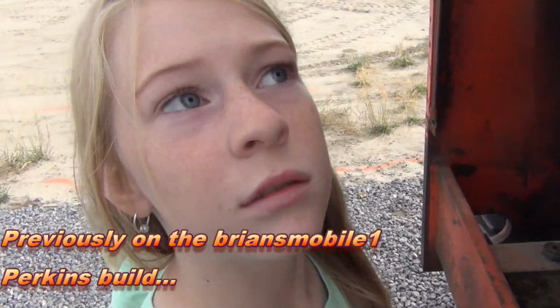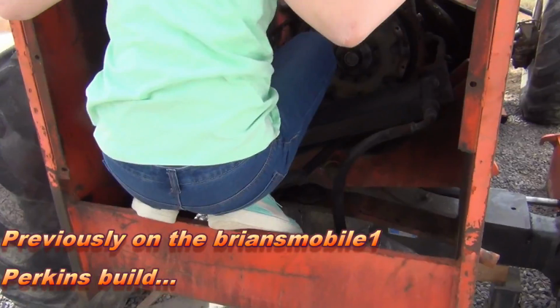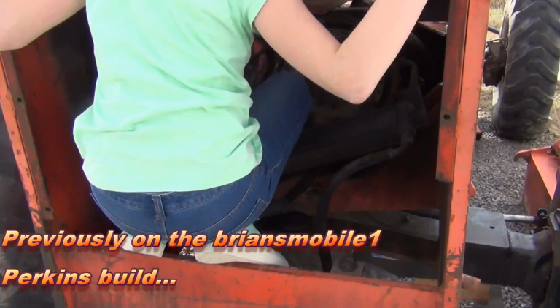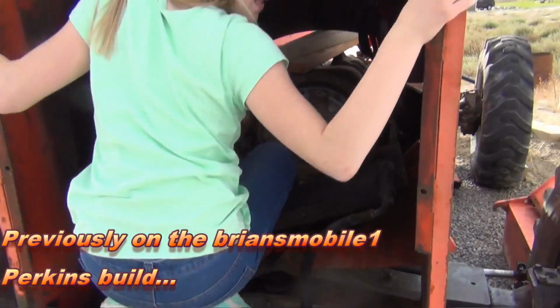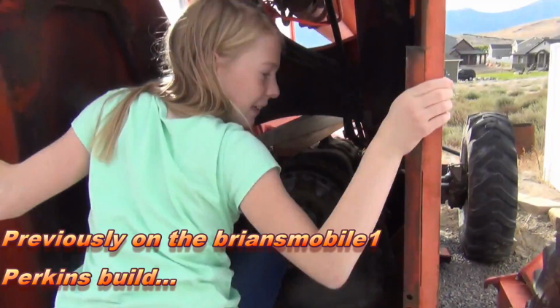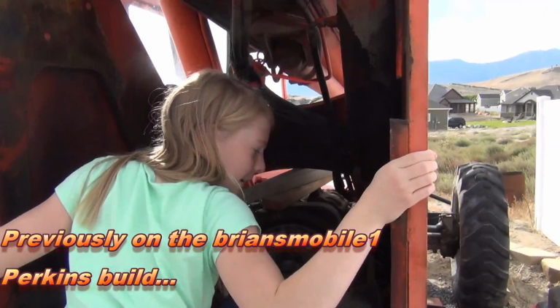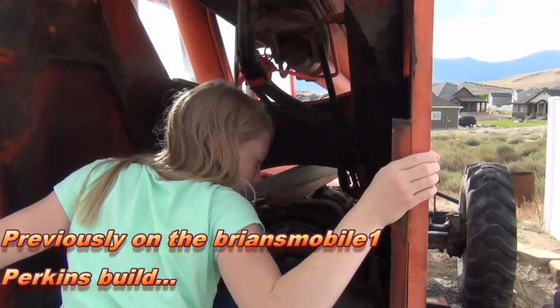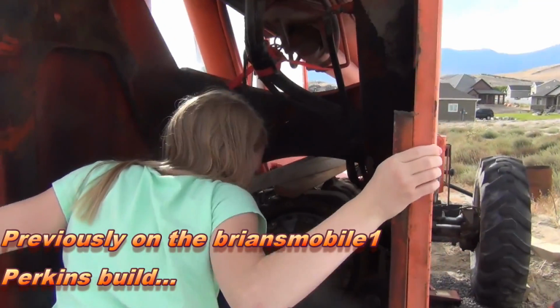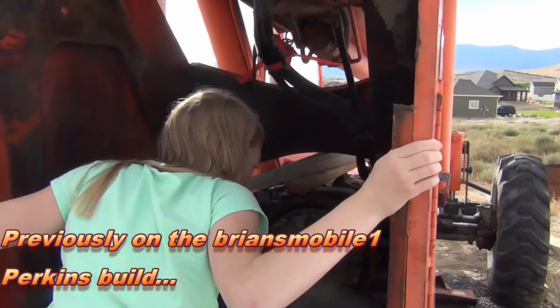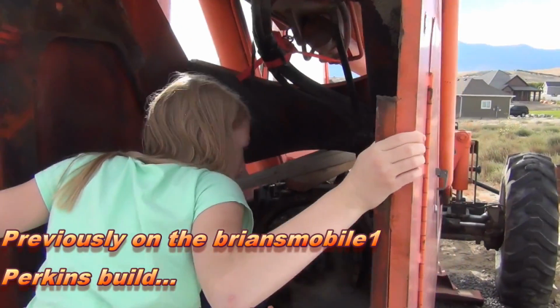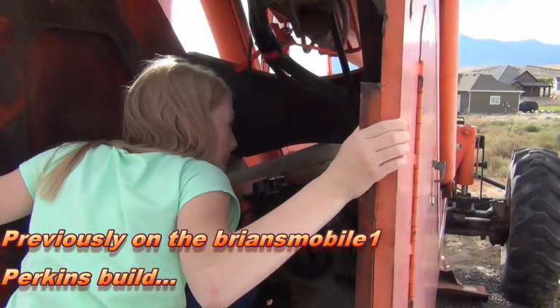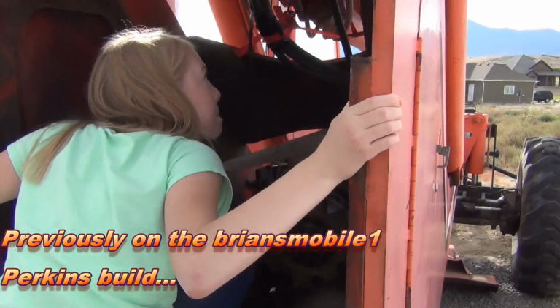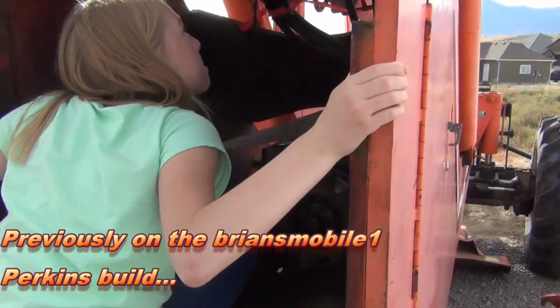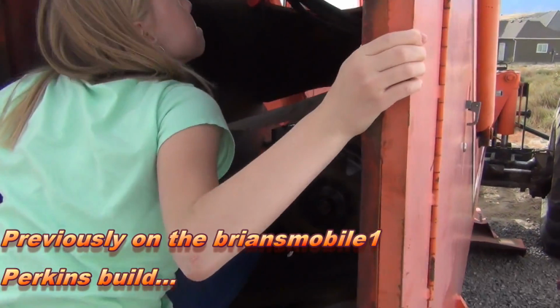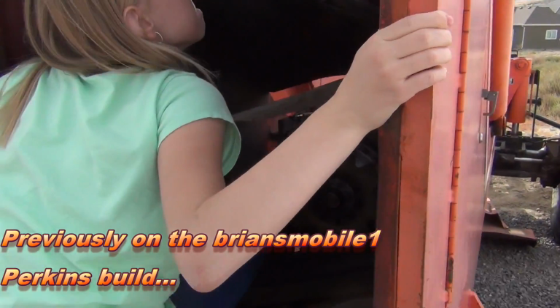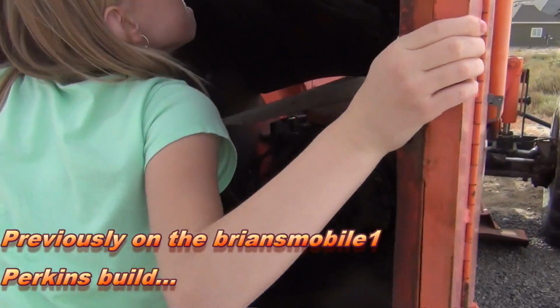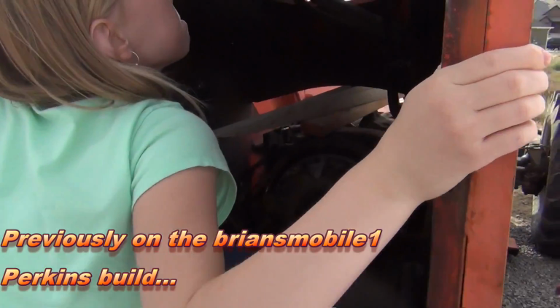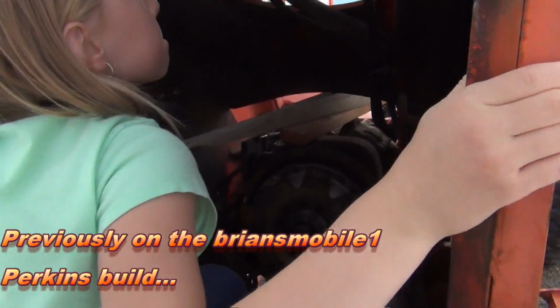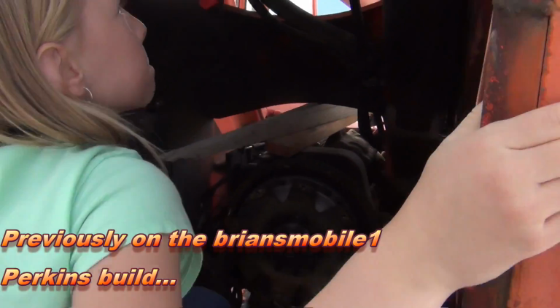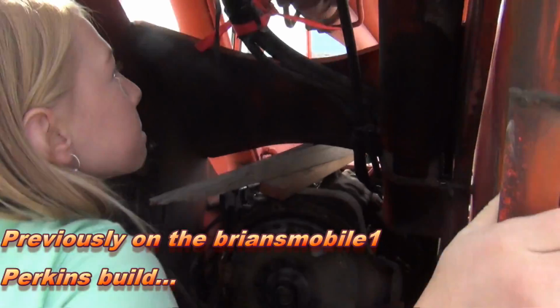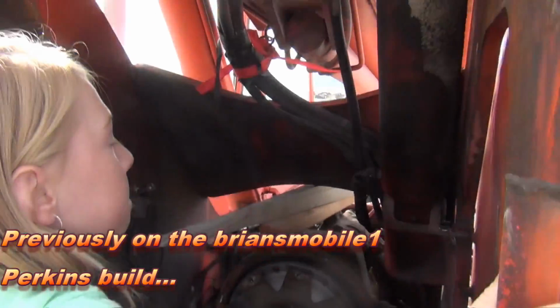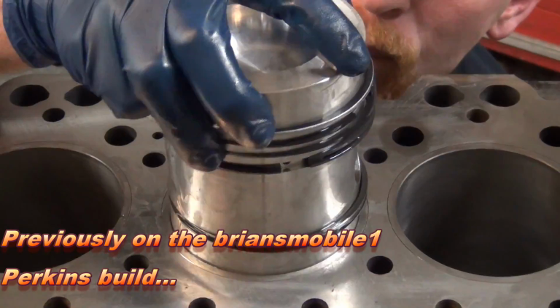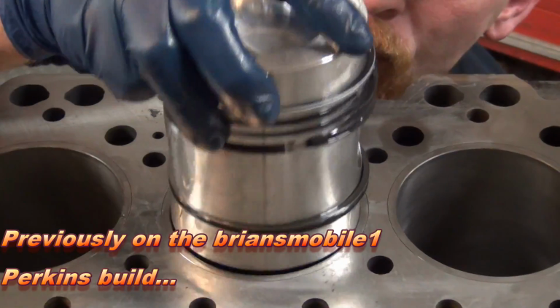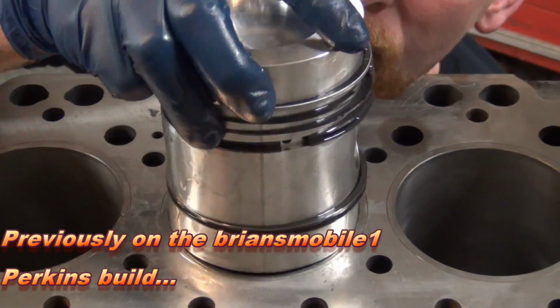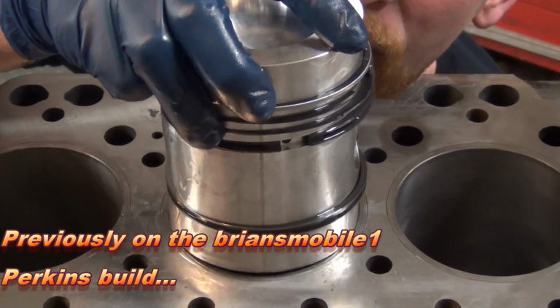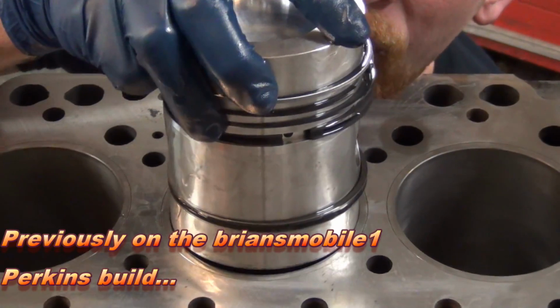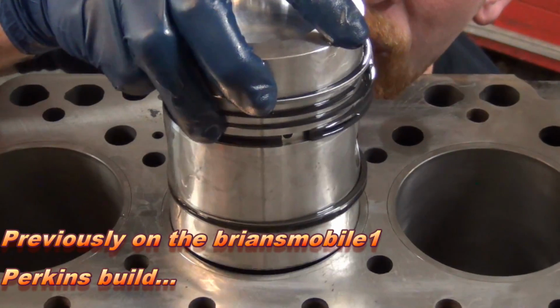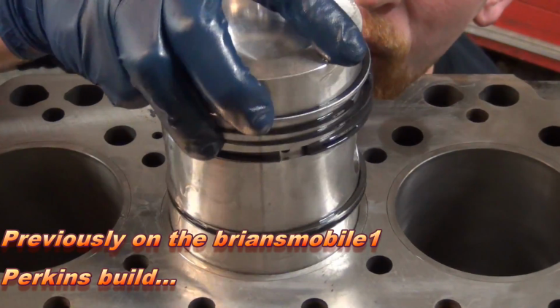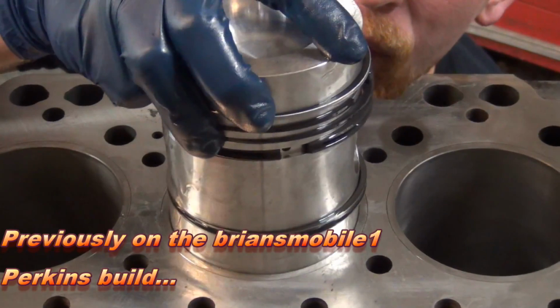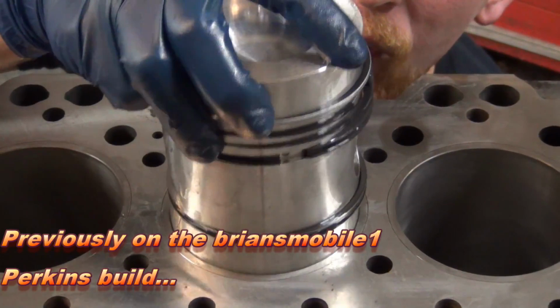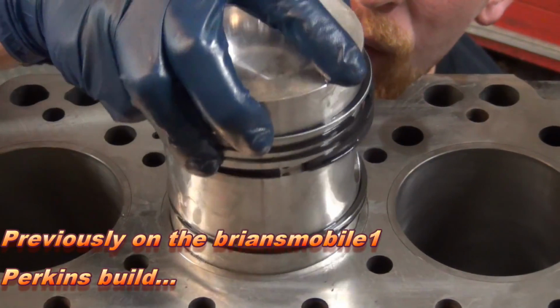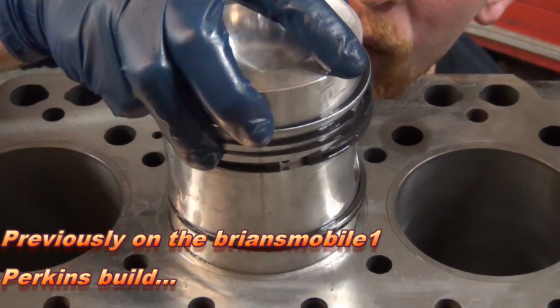That's a small opening for getting an engine in and out, isn't it? You'll find it goes in easier.